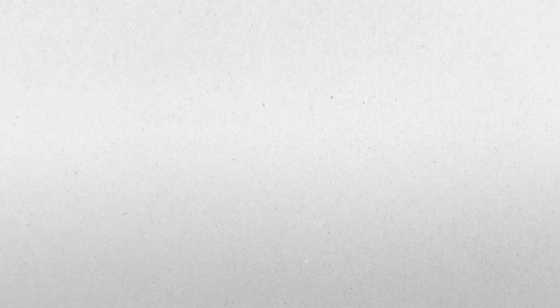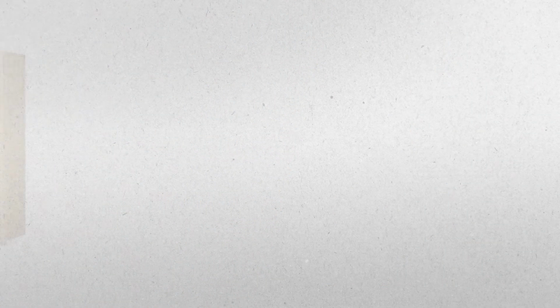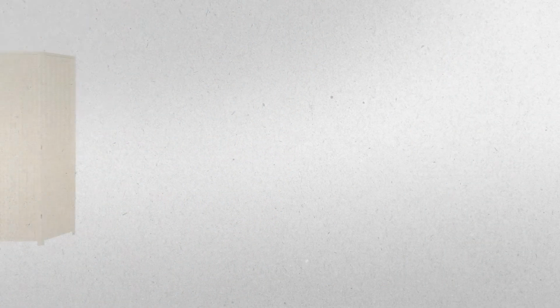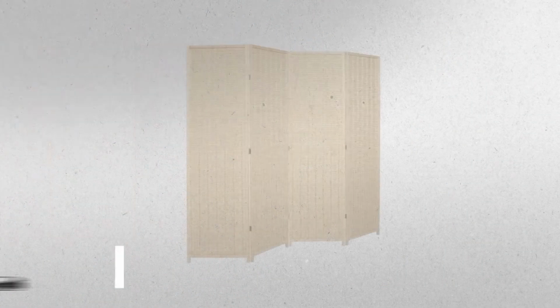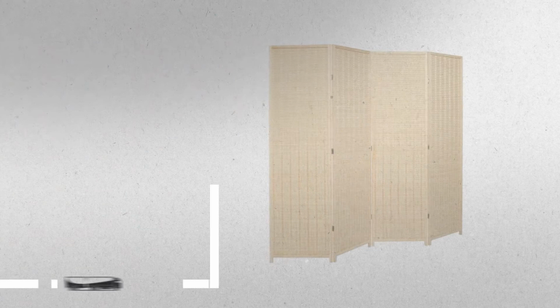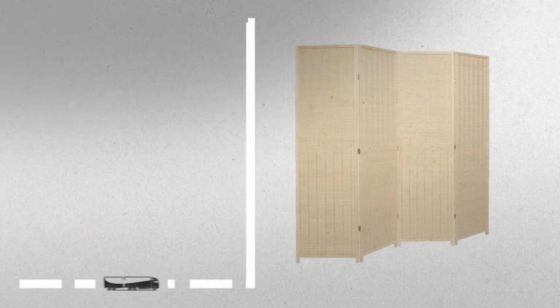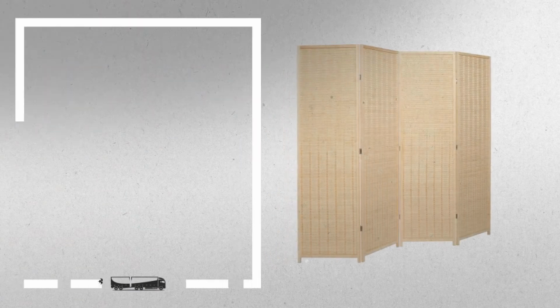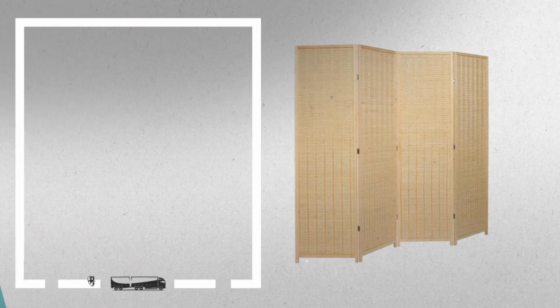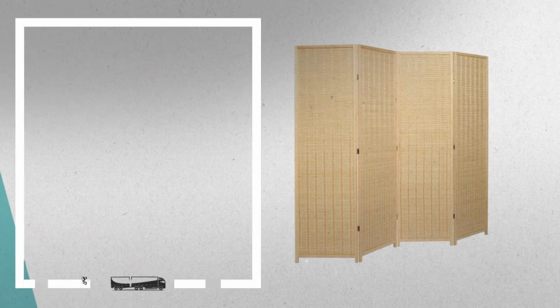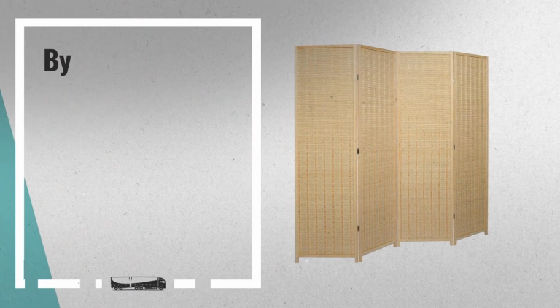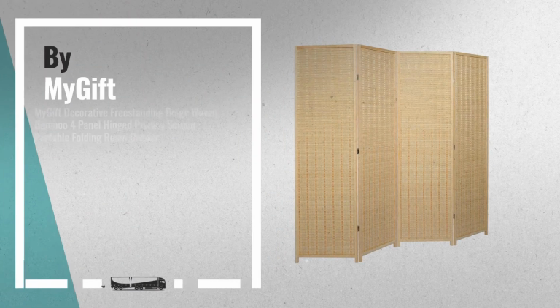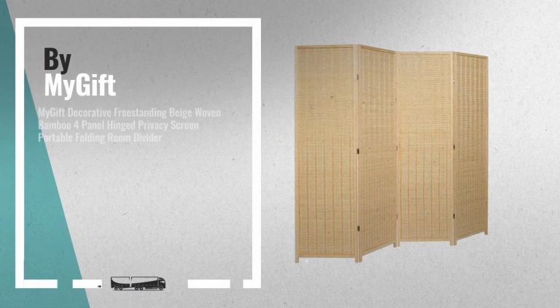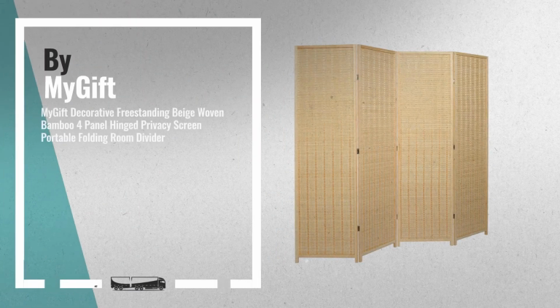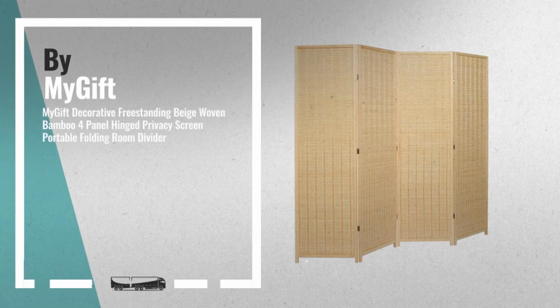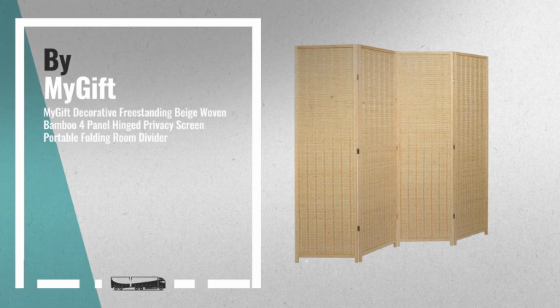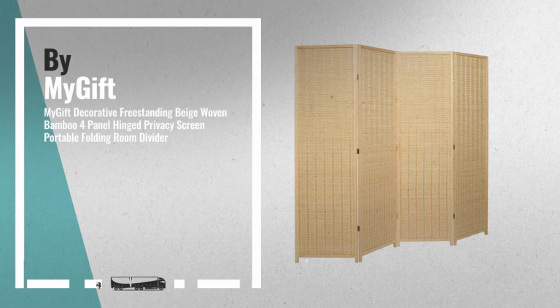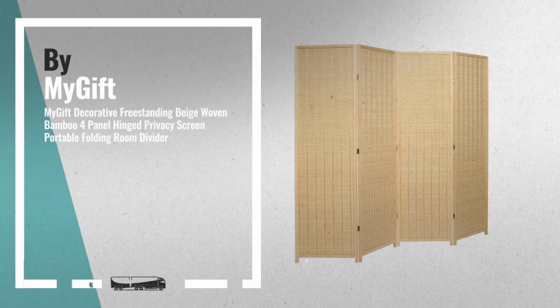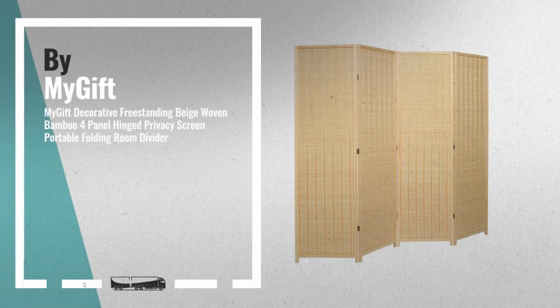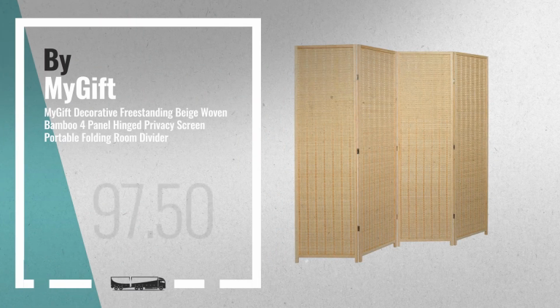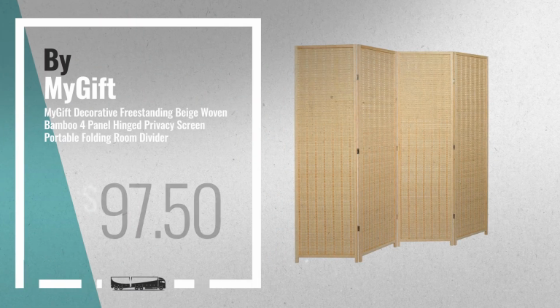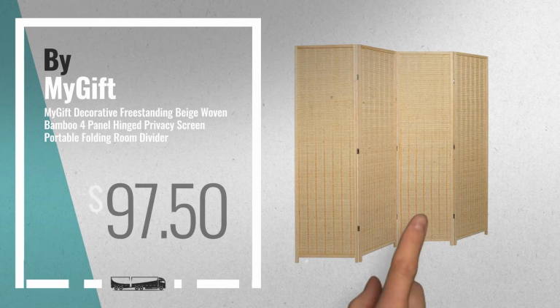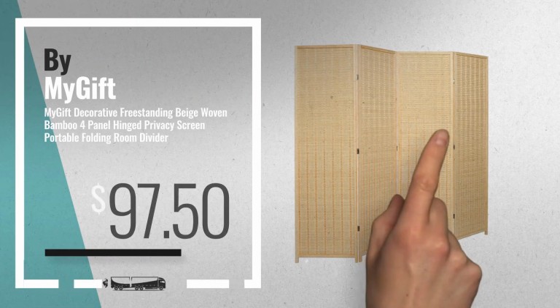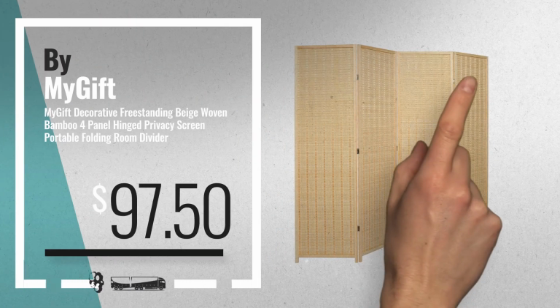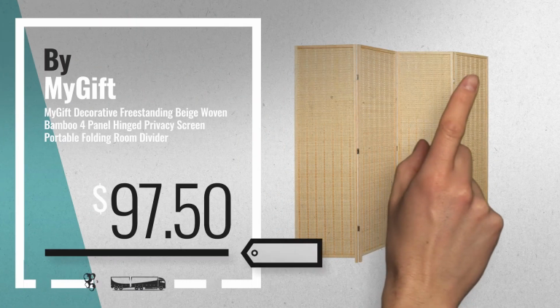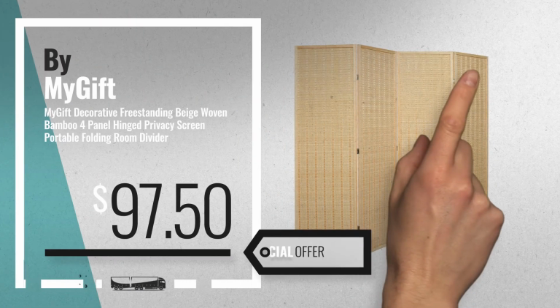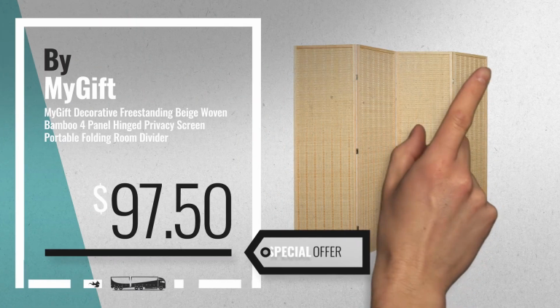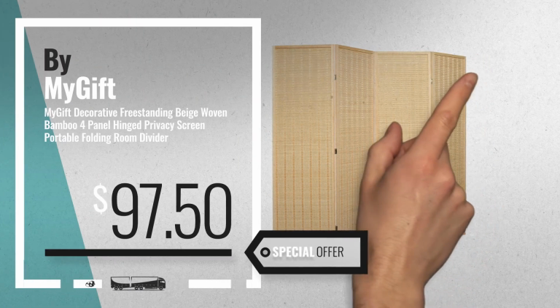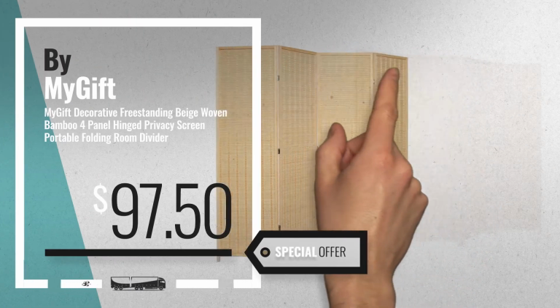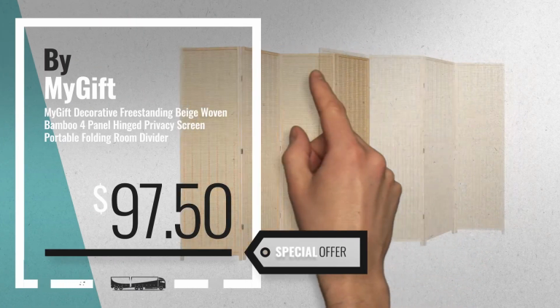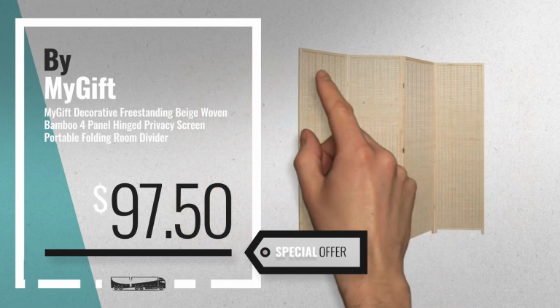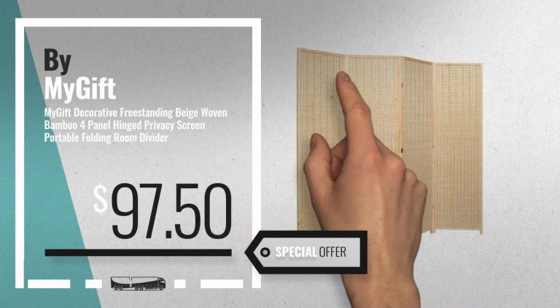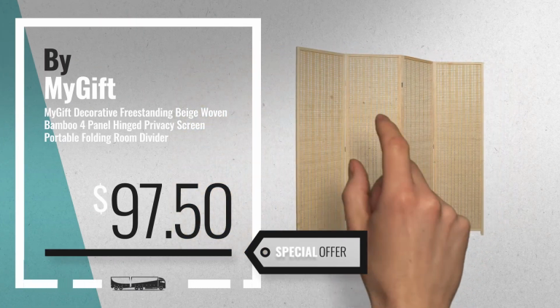Number 6, by My Gift. Get this special offer room dividers deal.